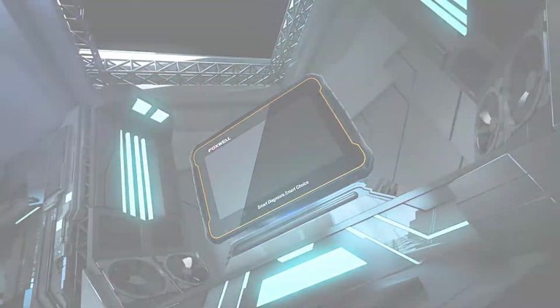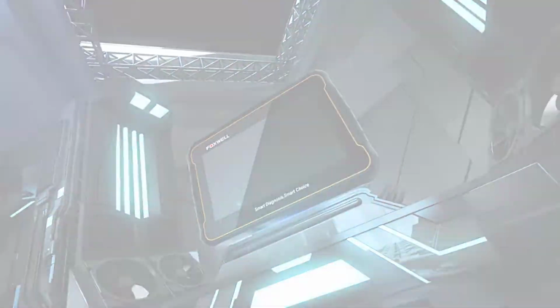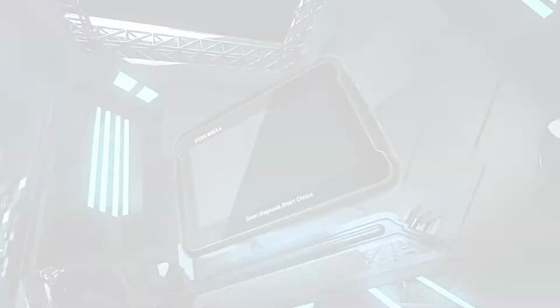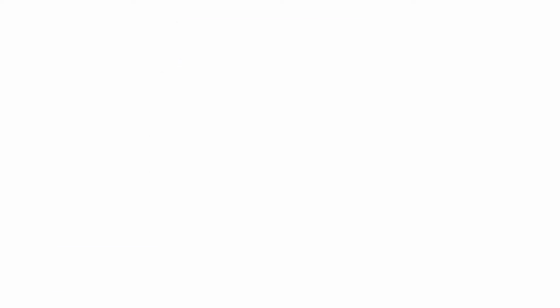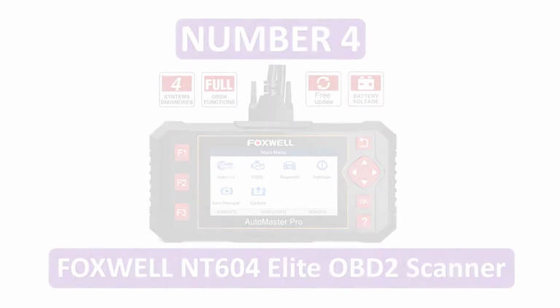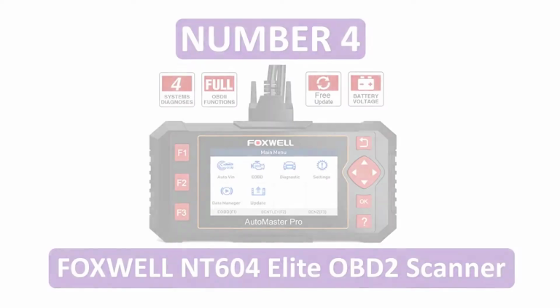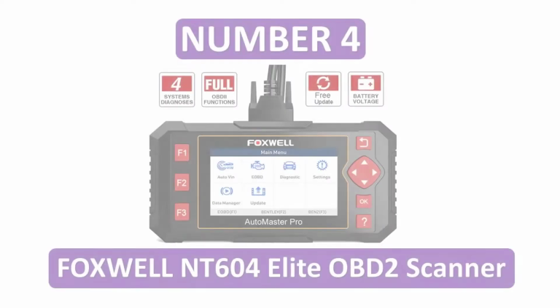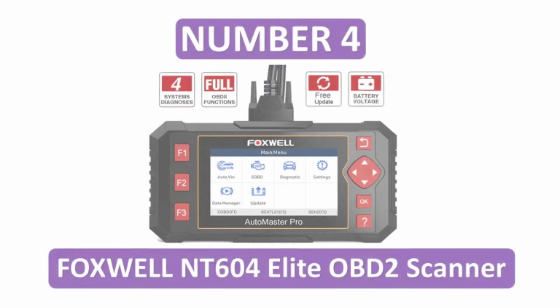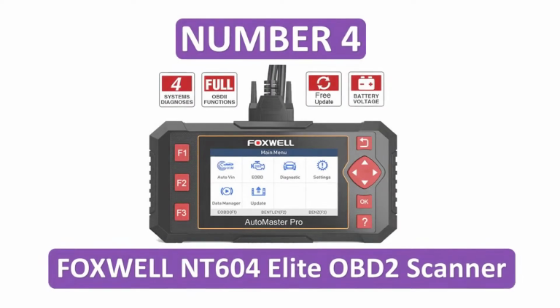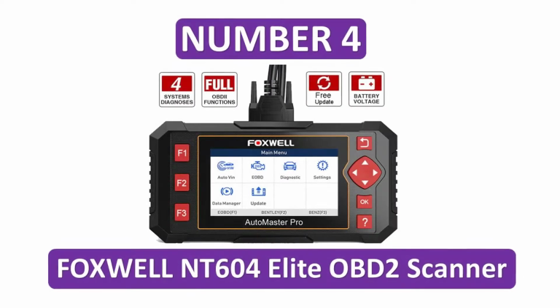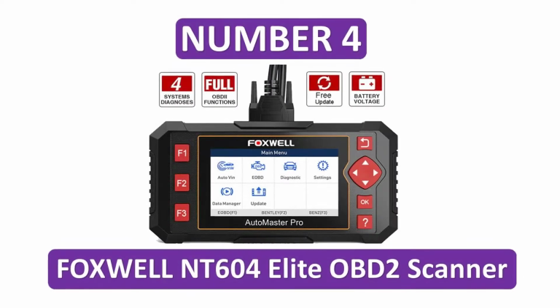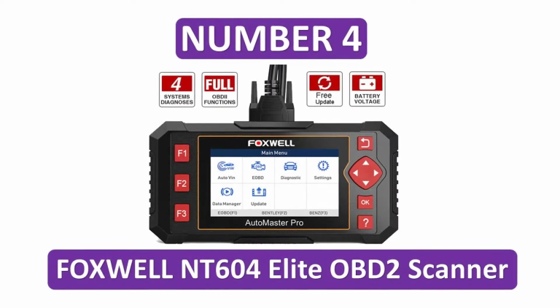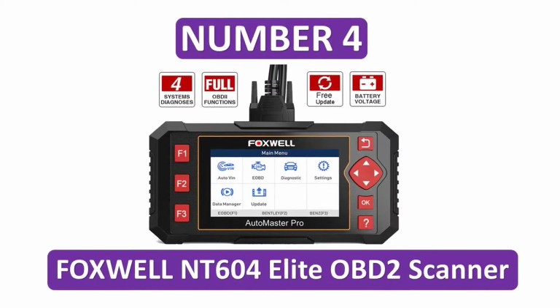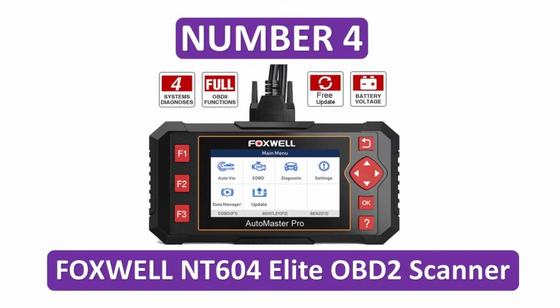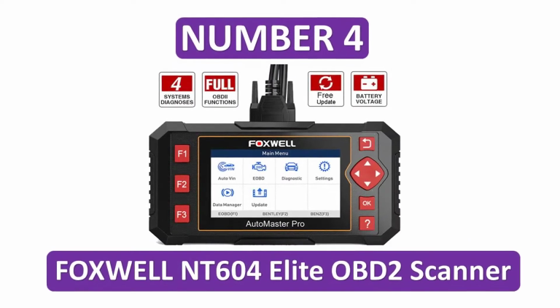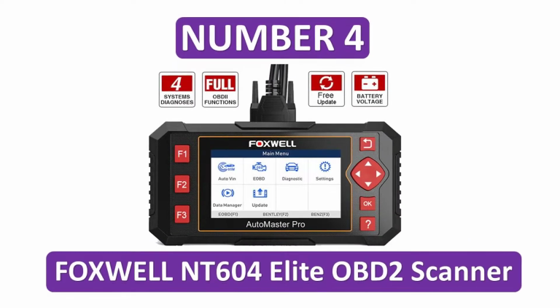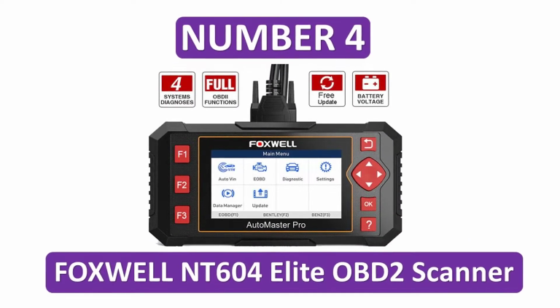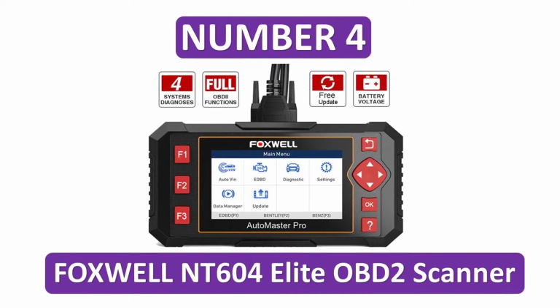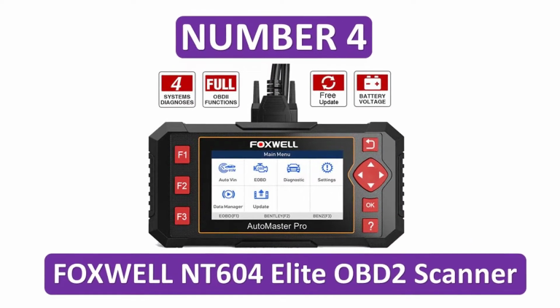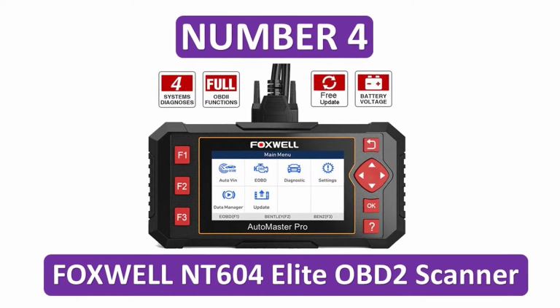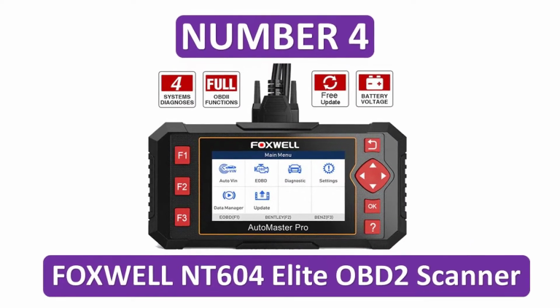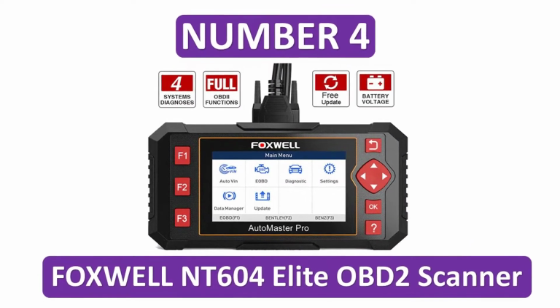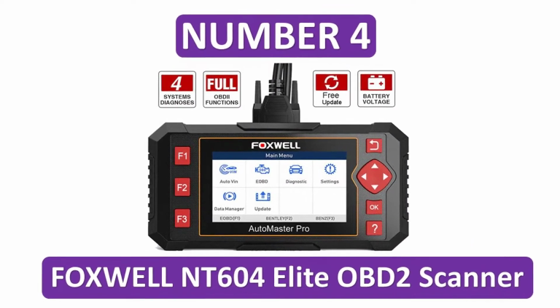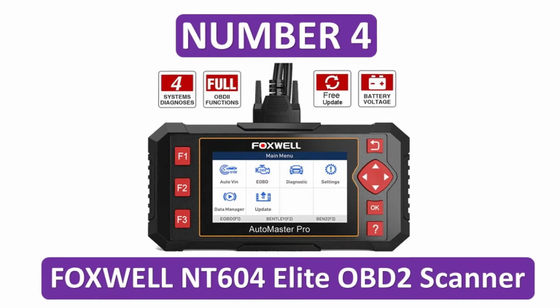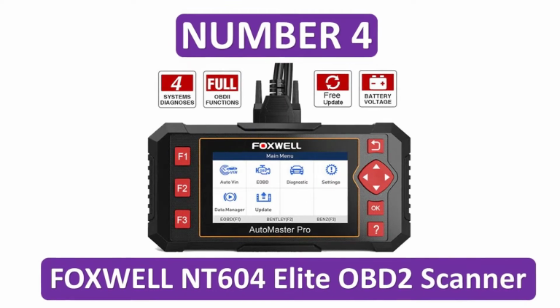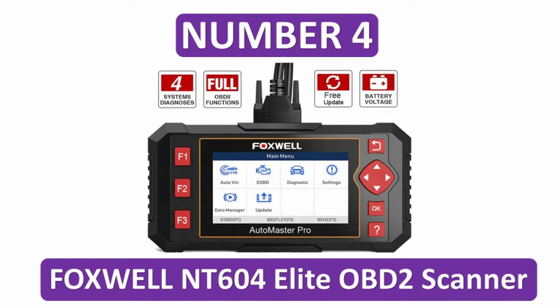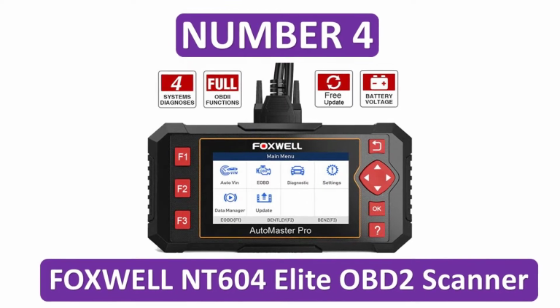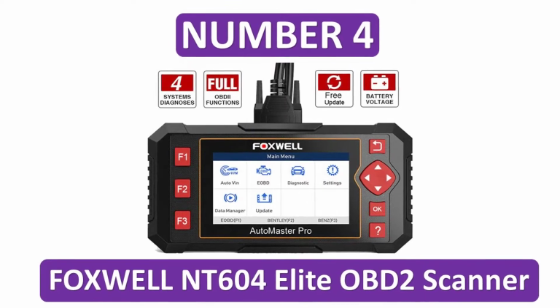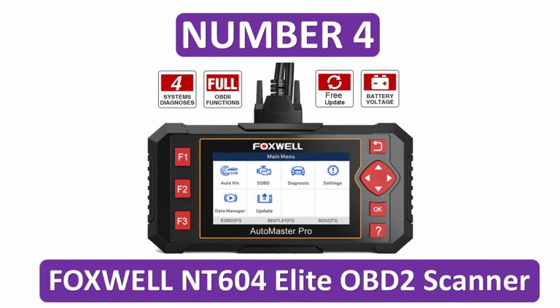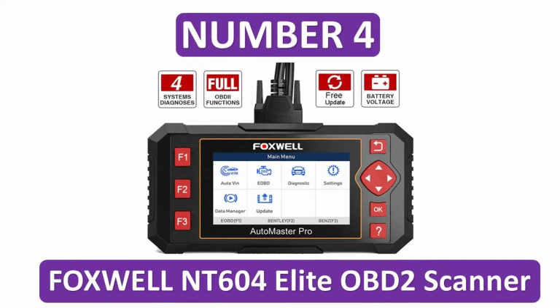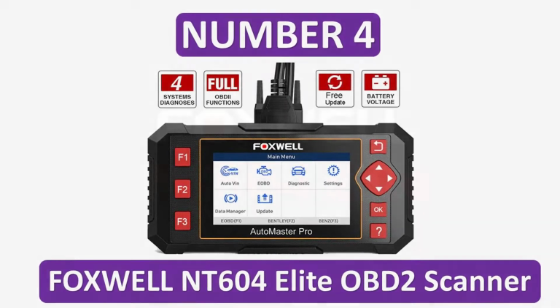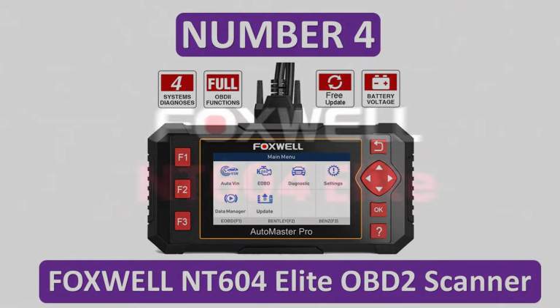Number 4: Foxwell NT604 Elite OBD2 Scanner.